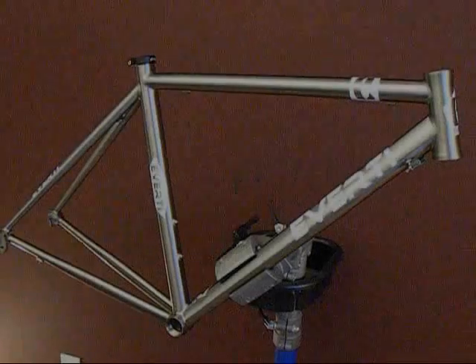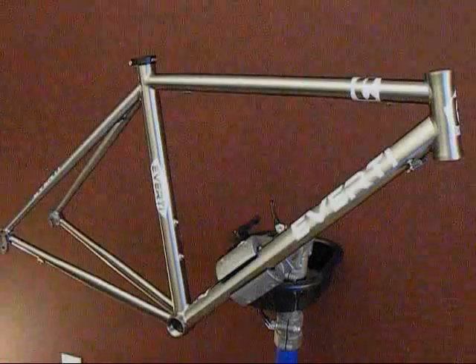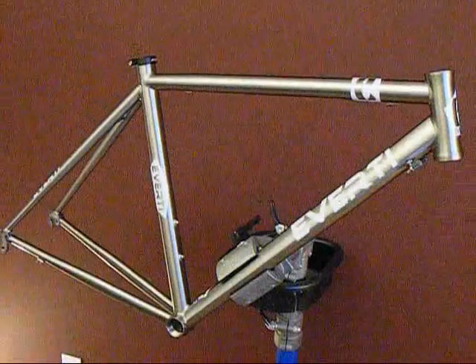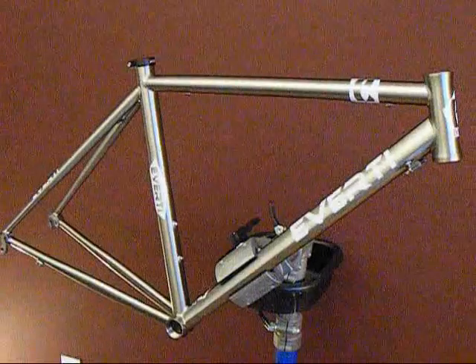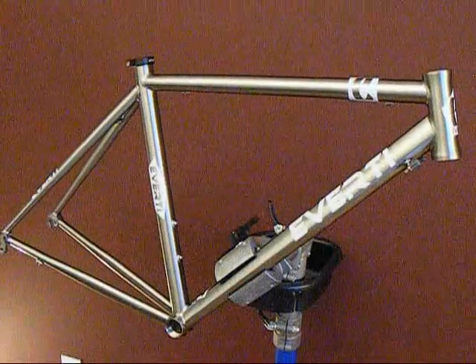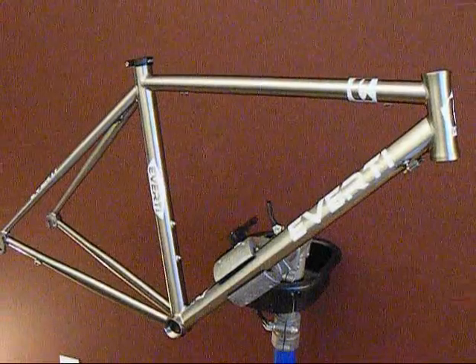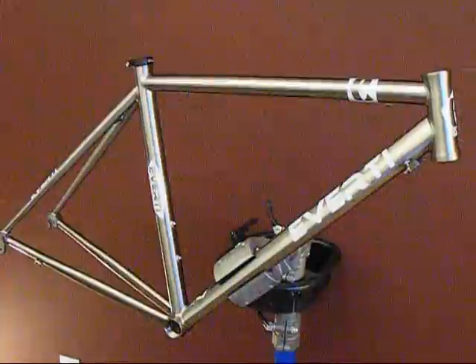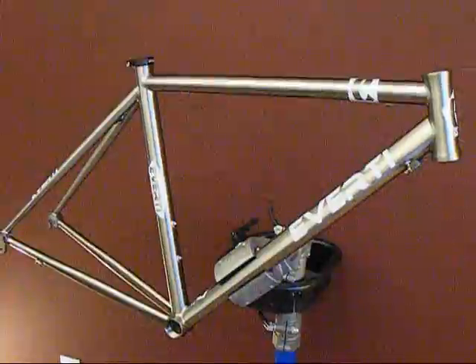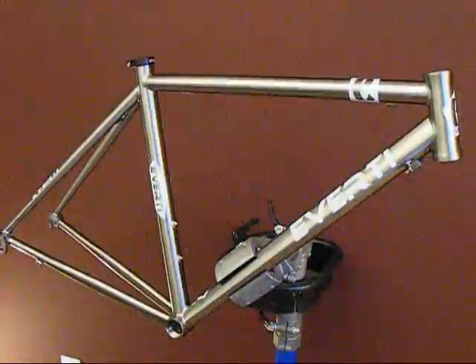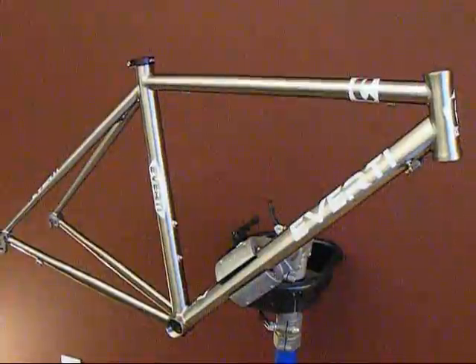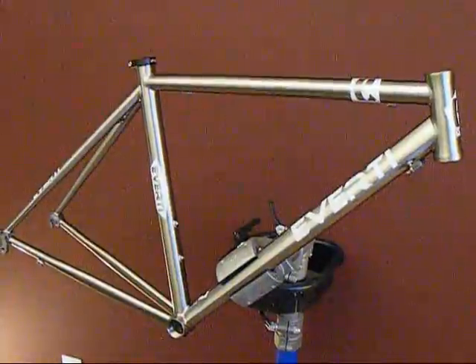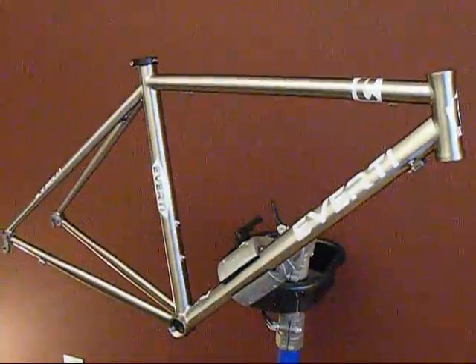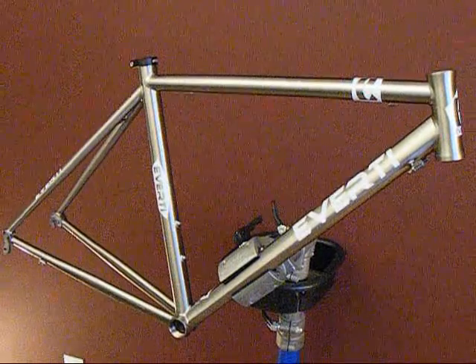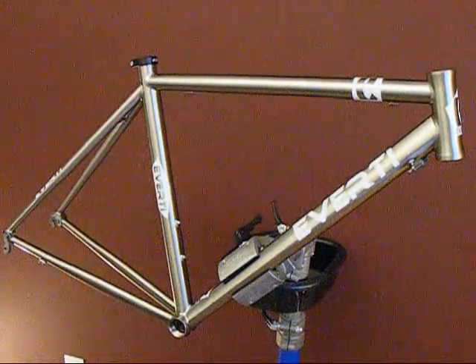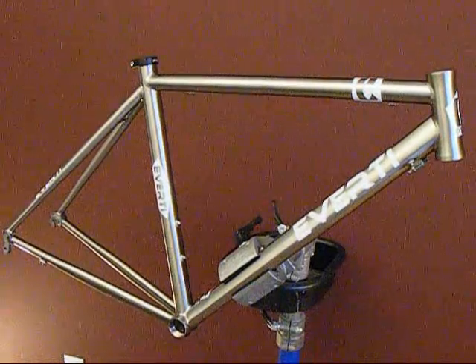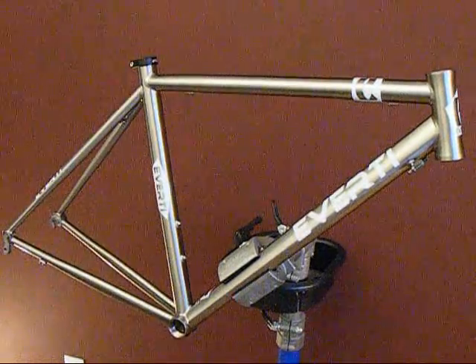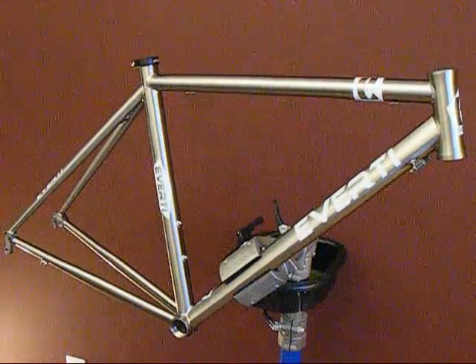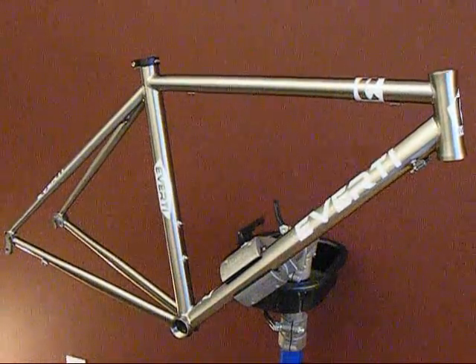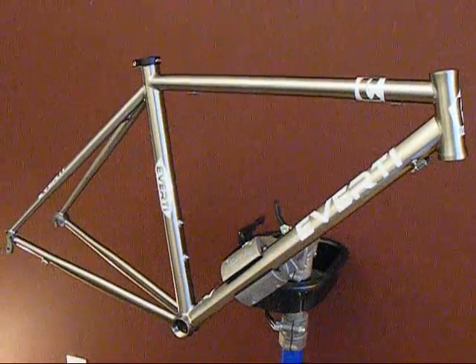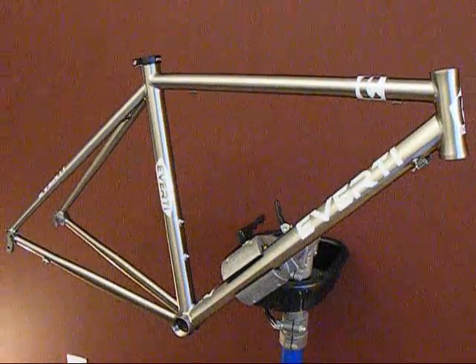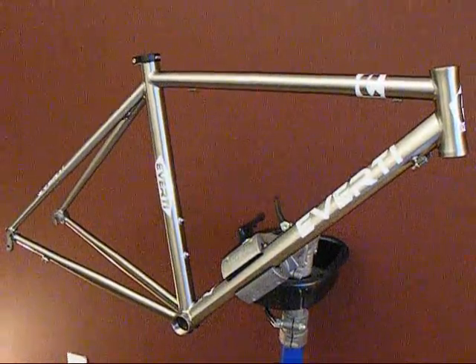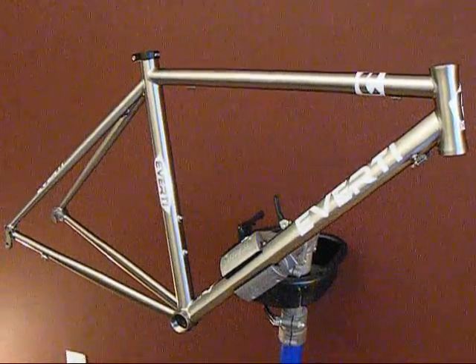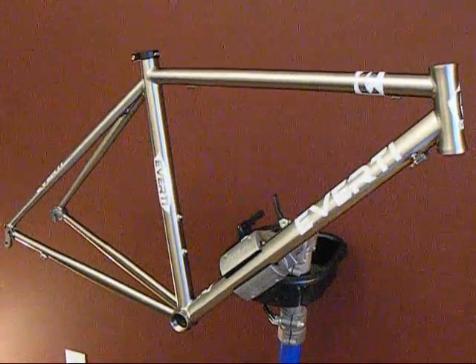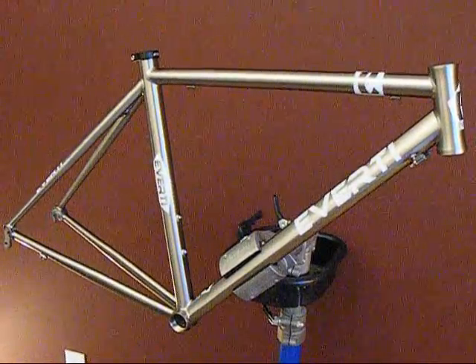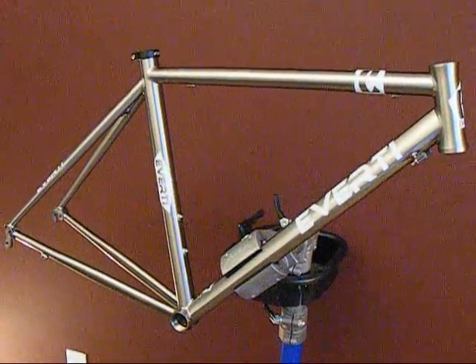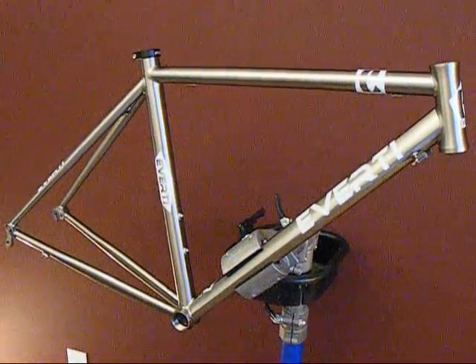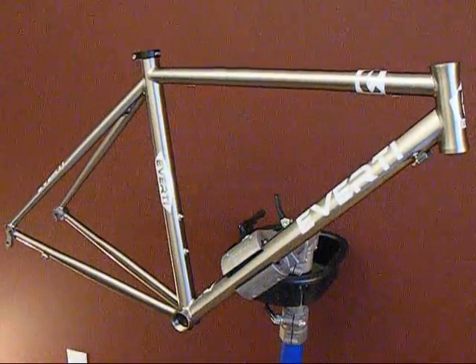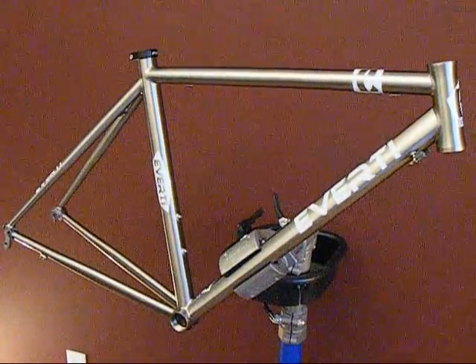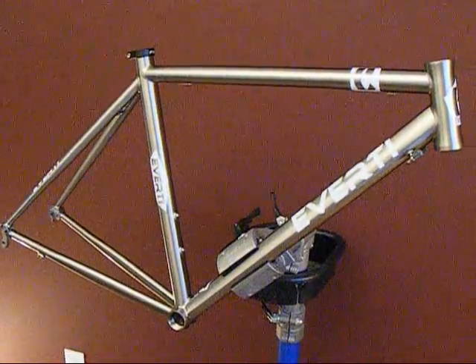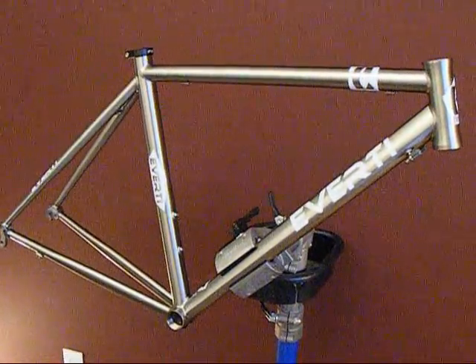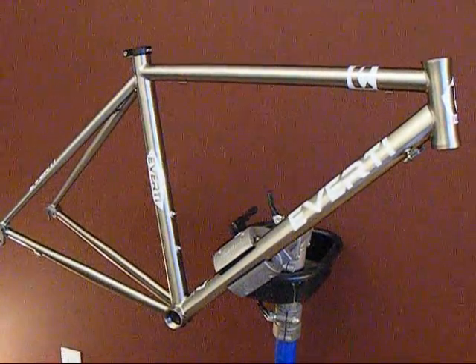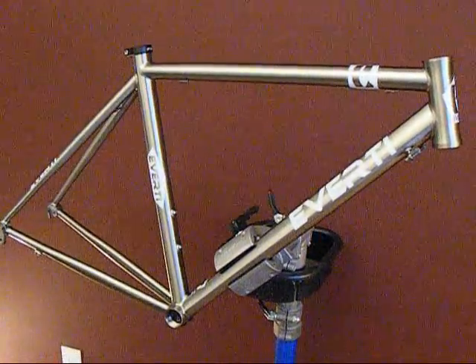I'm going to go over some of the technical features of the 2008 EverTide Phoenix.